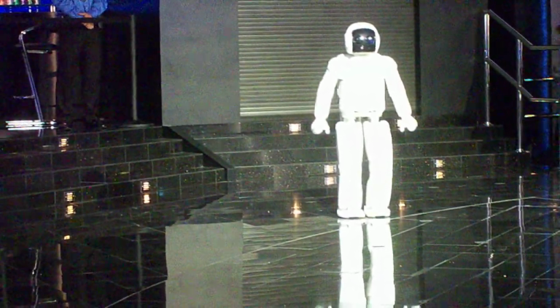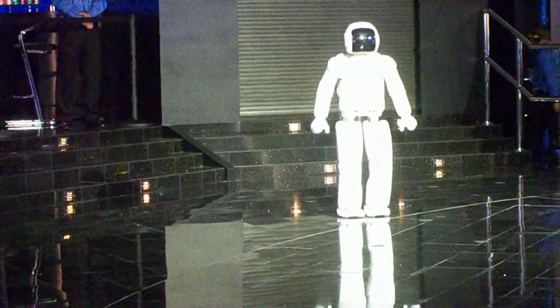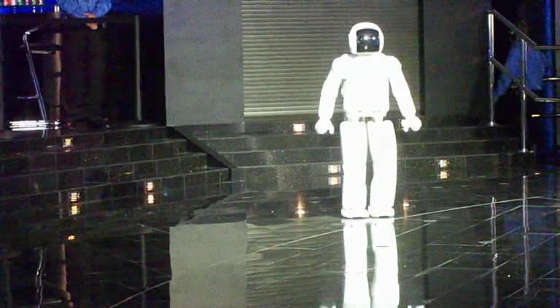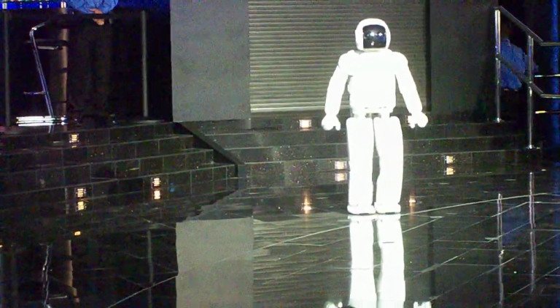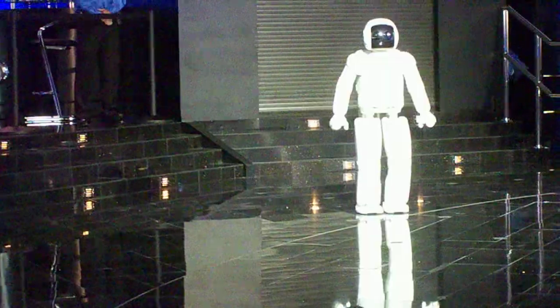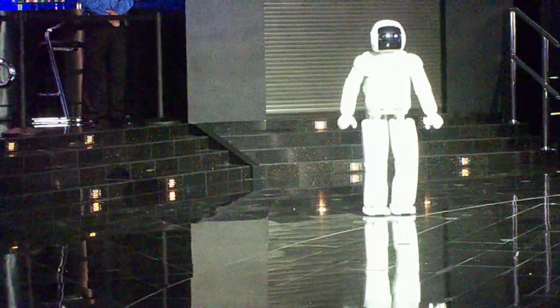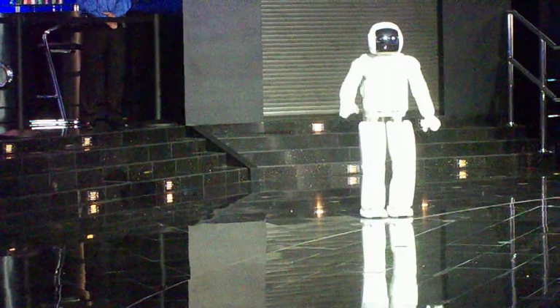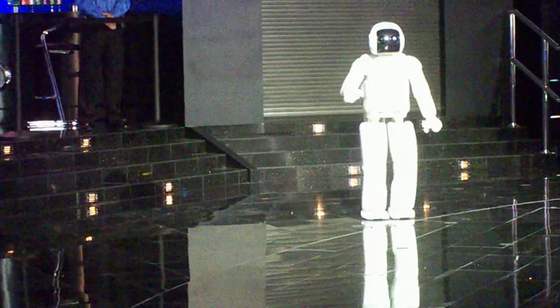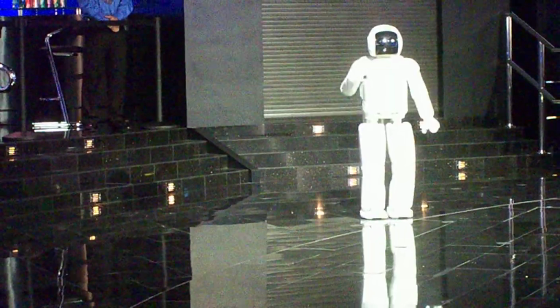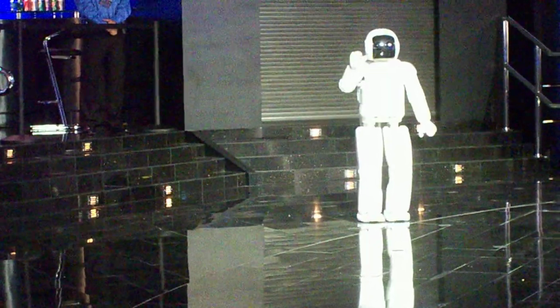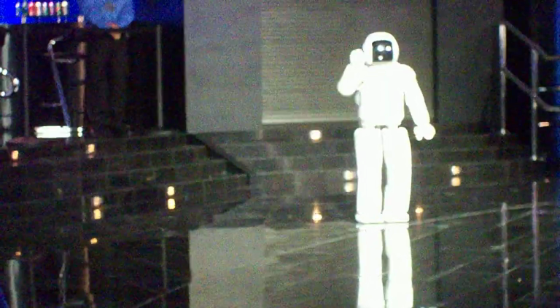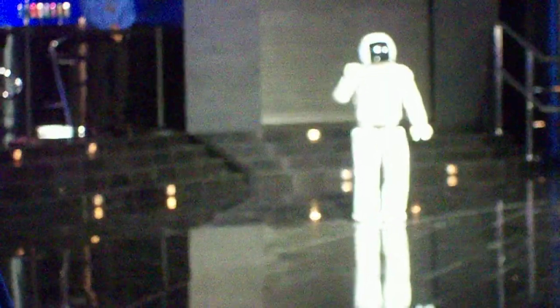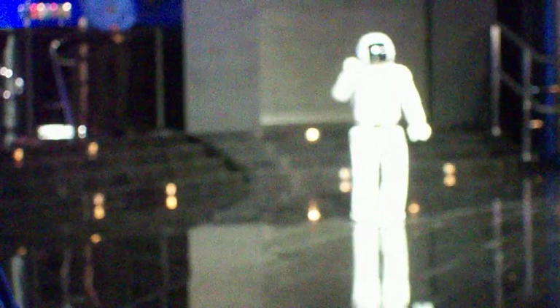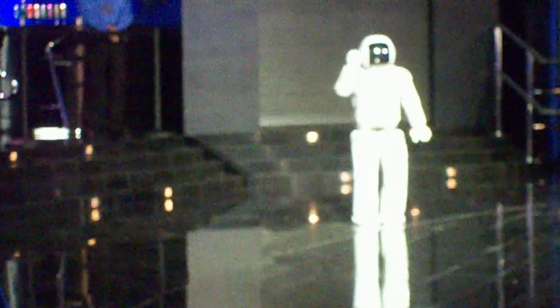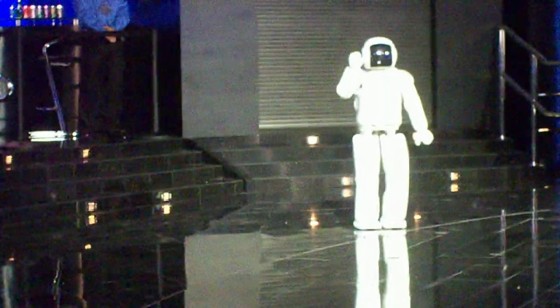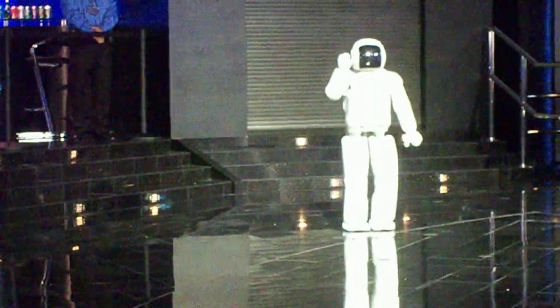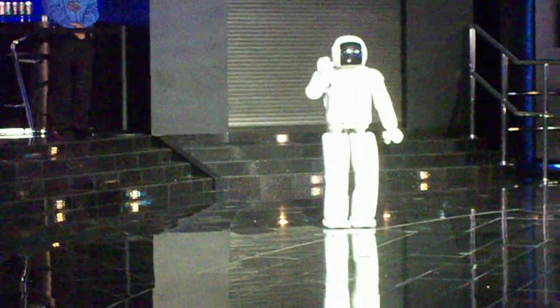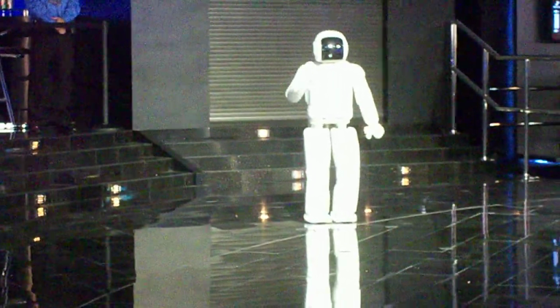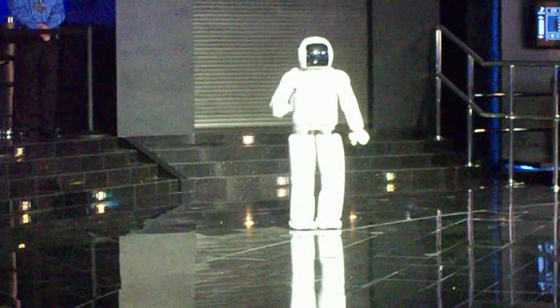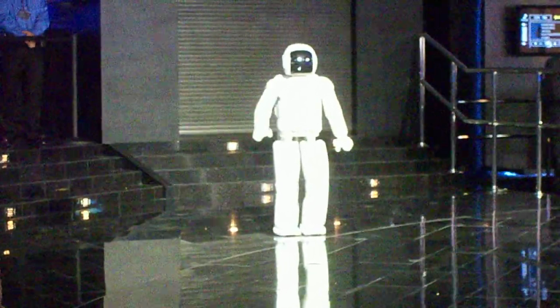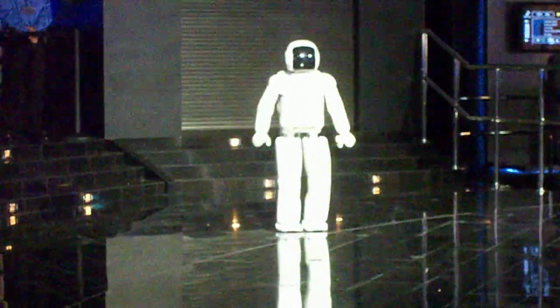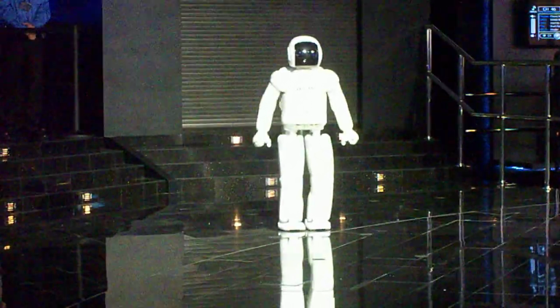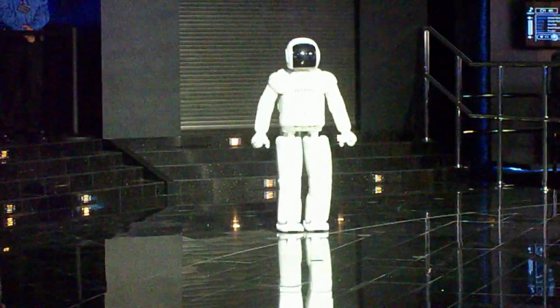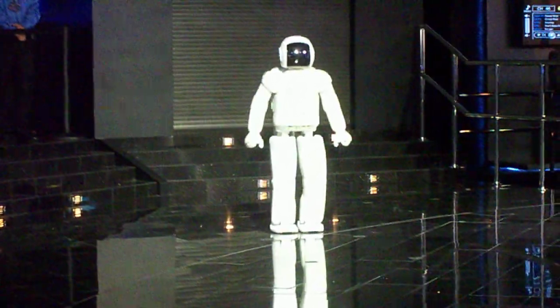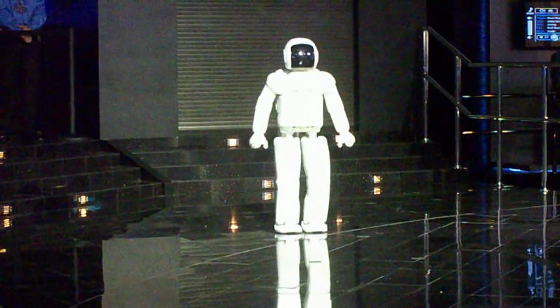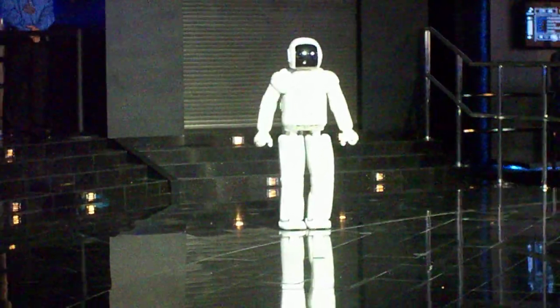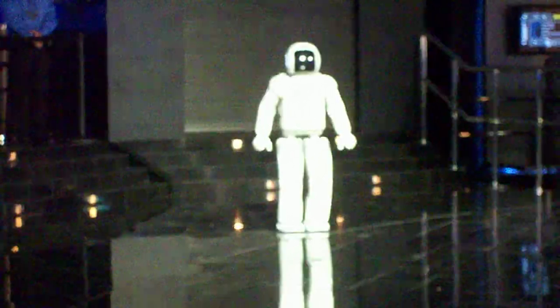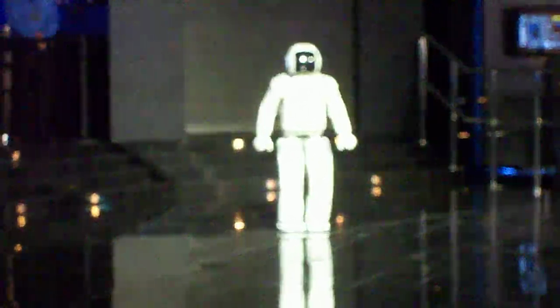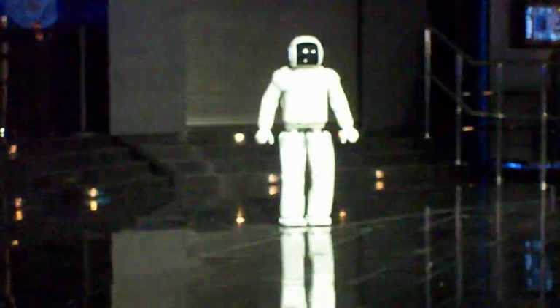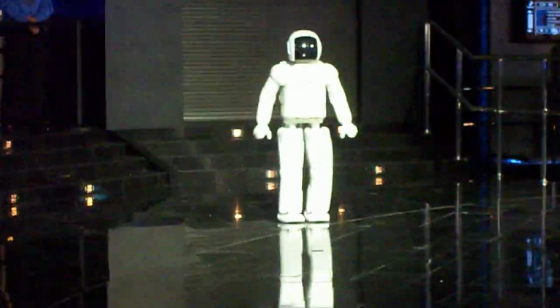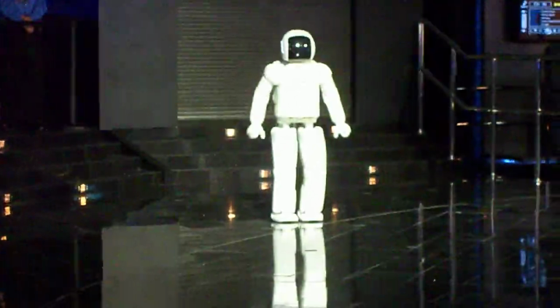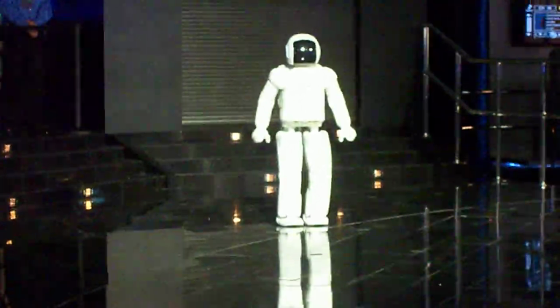Osmo, are you warmed up and ready to run again? I am ready. Okay, ready, set, go!